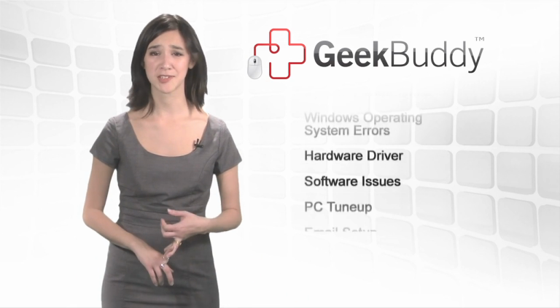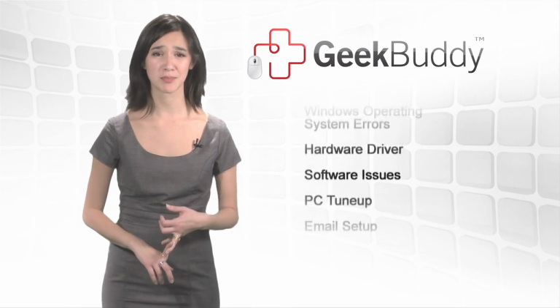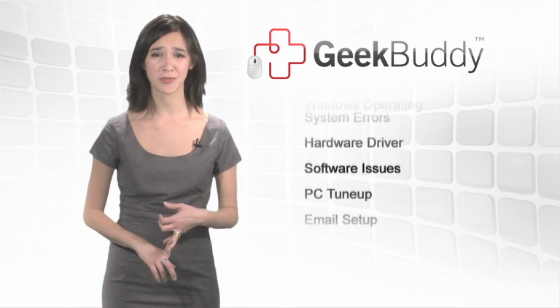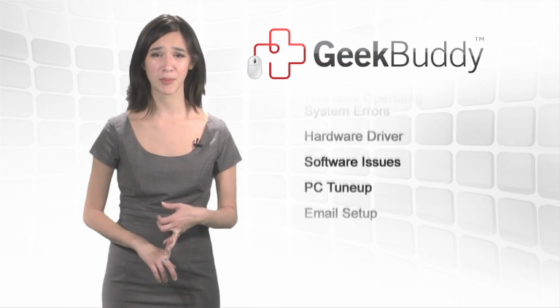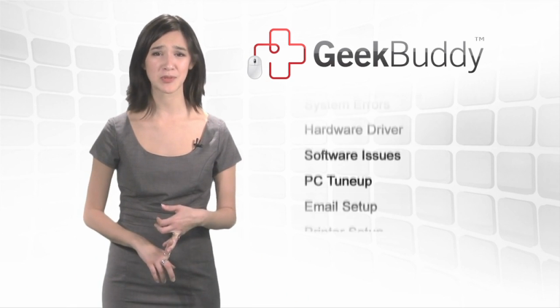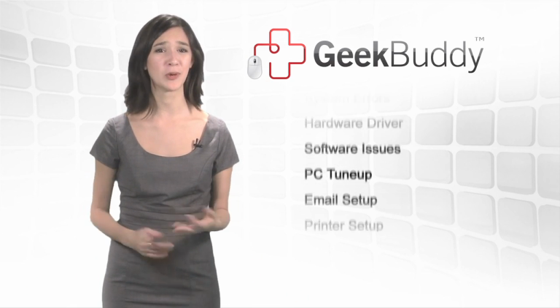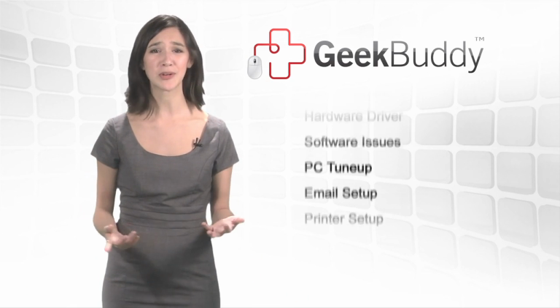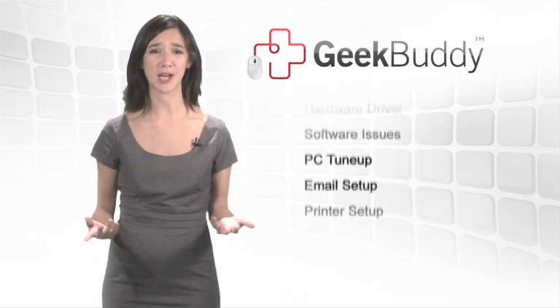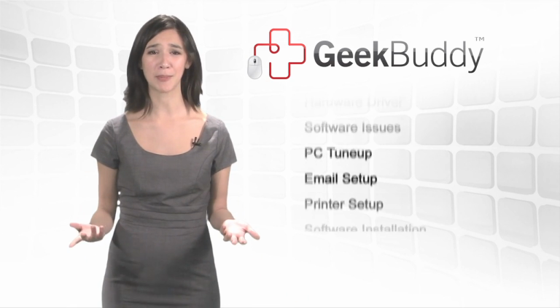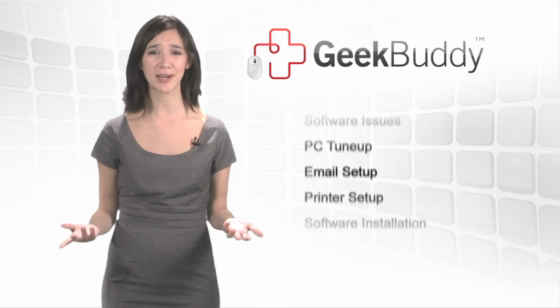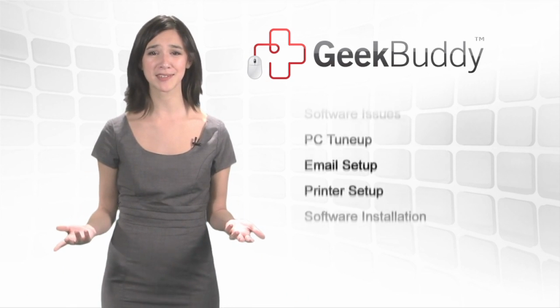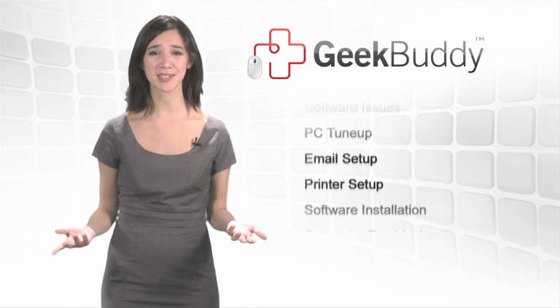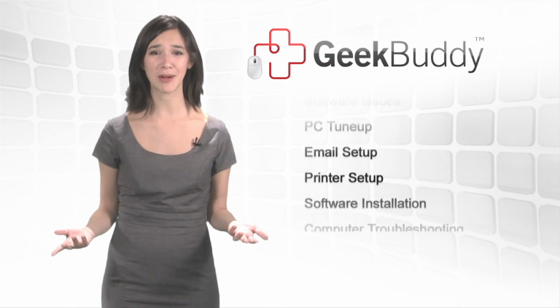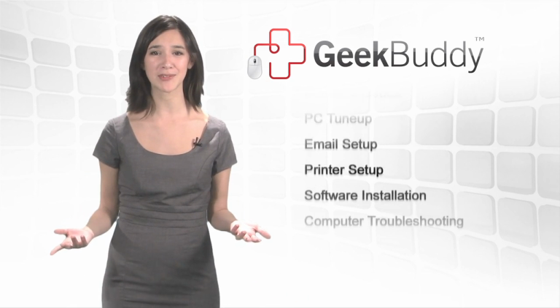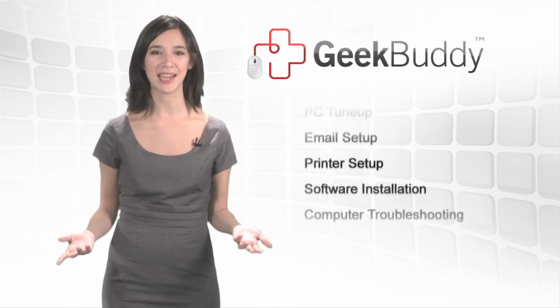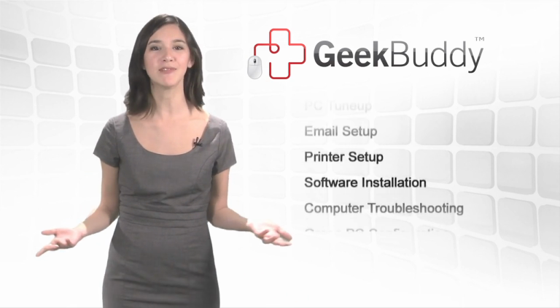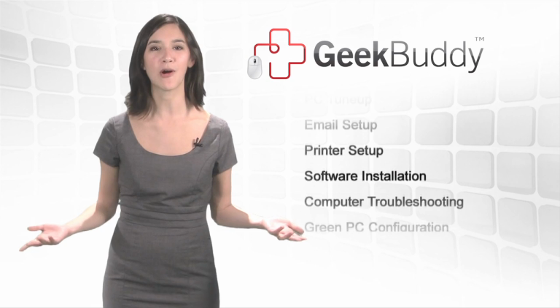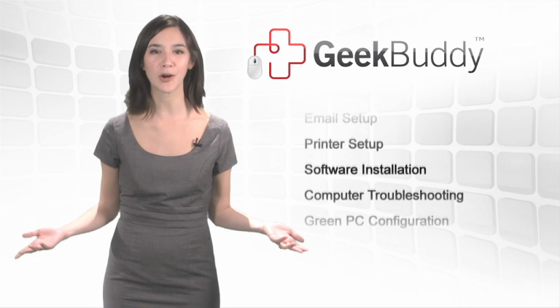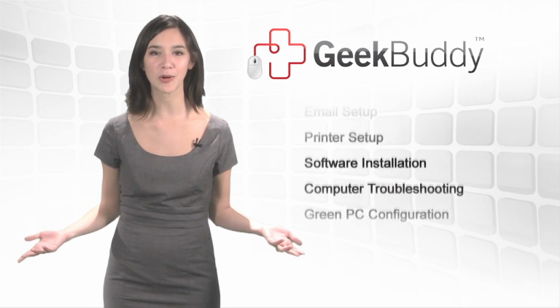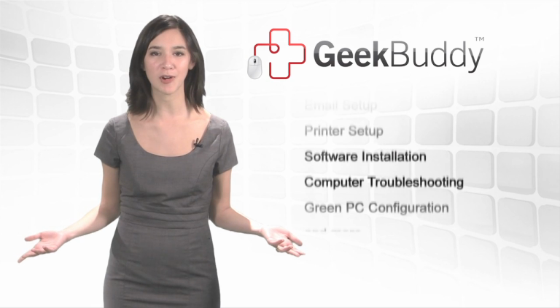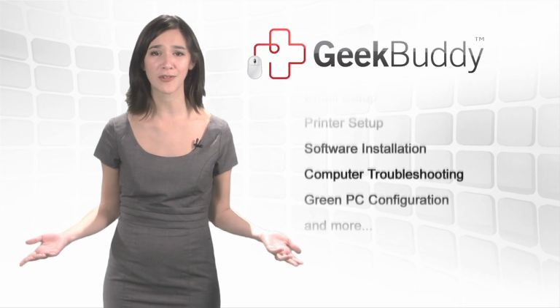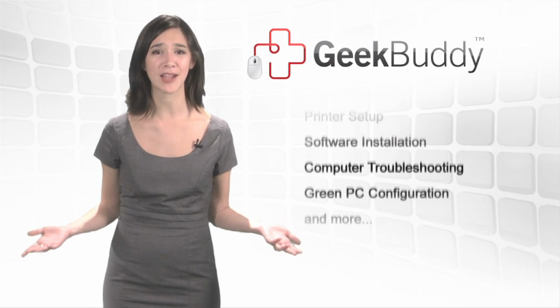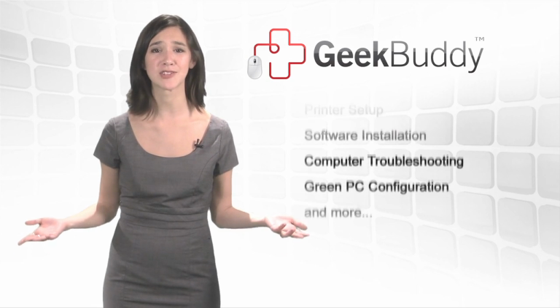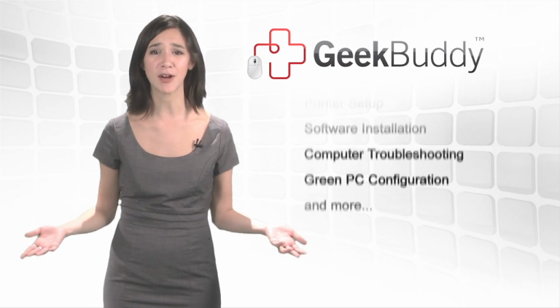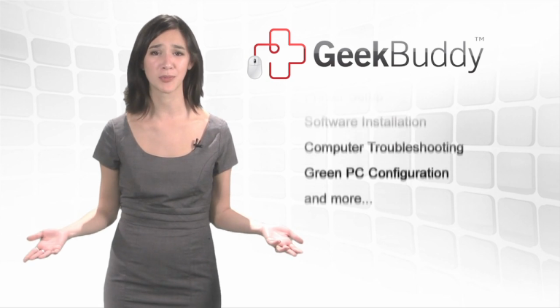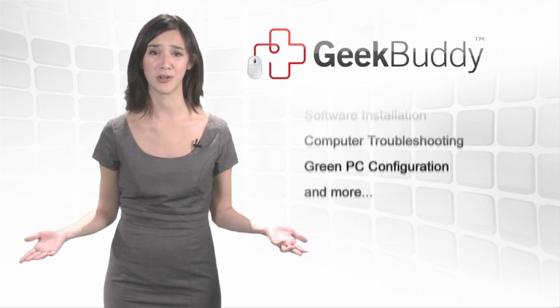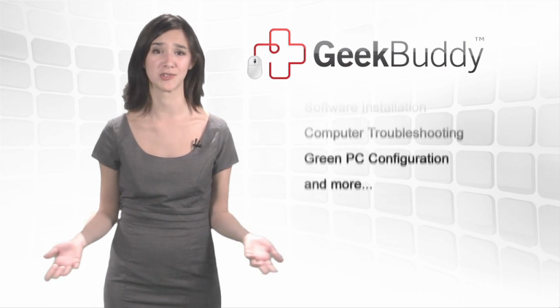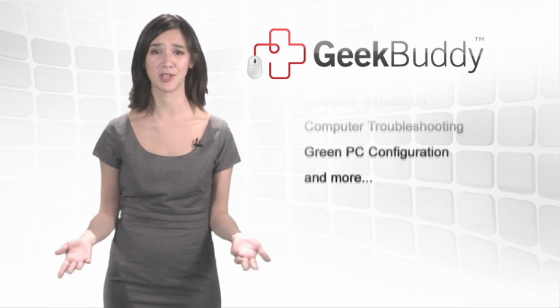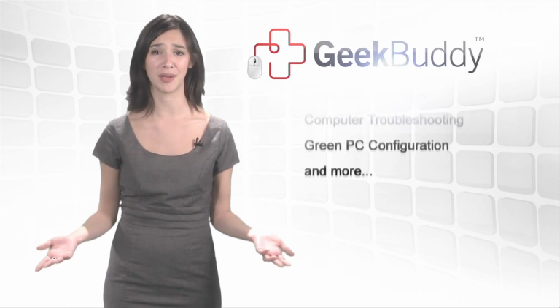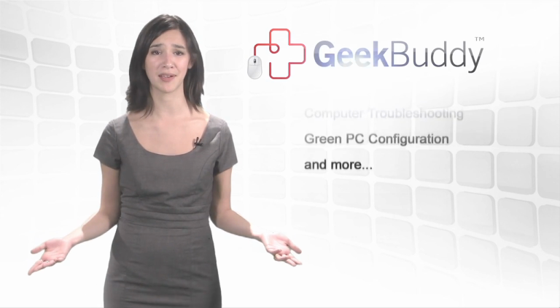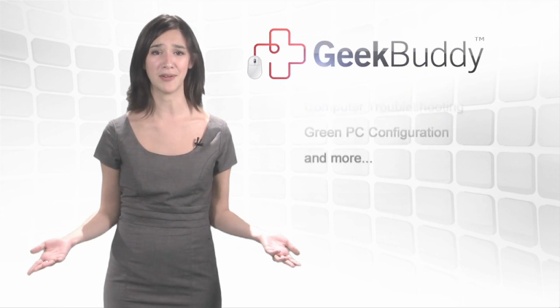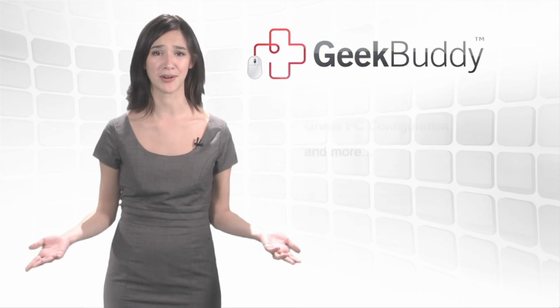GeekBuddy diagnoses and corrects common problems including virus removal, system performance, Windows operating system errors, and even hardware driver and software issues that you may encounter.